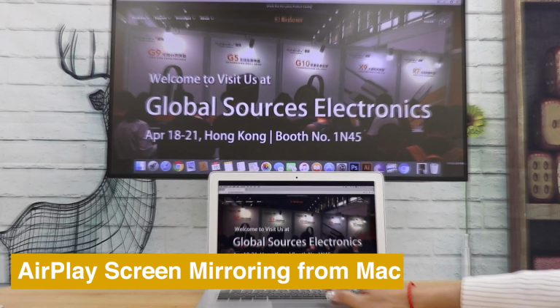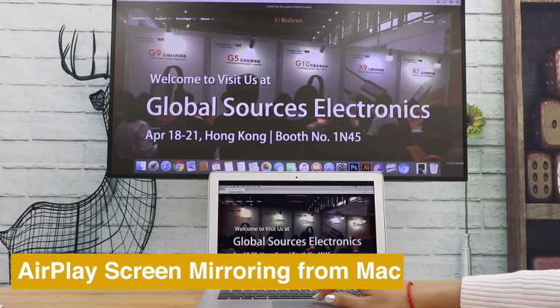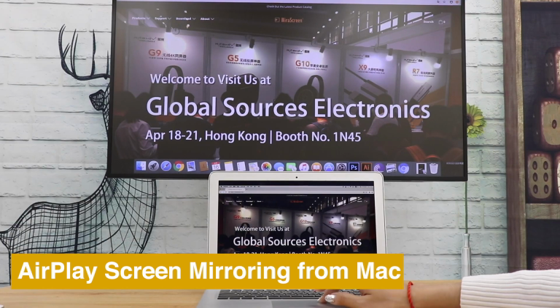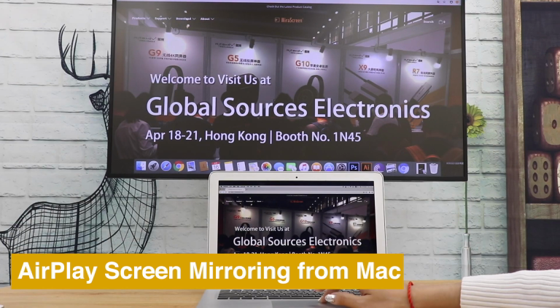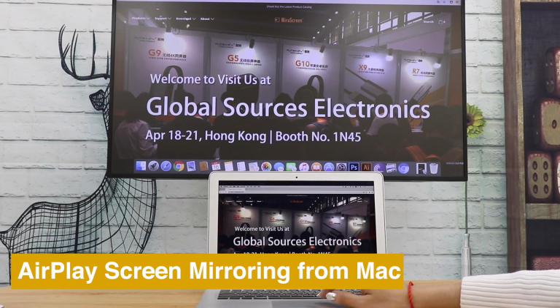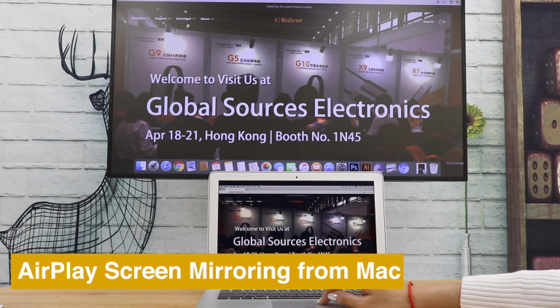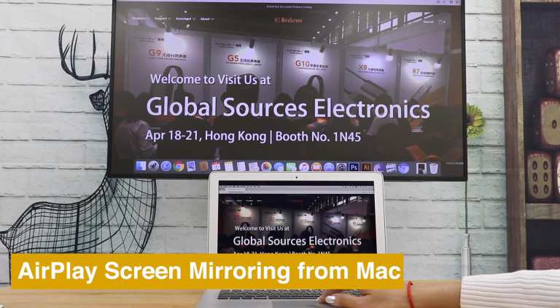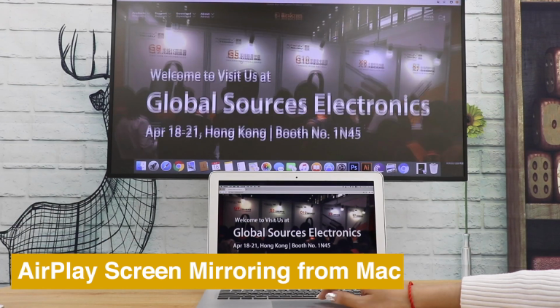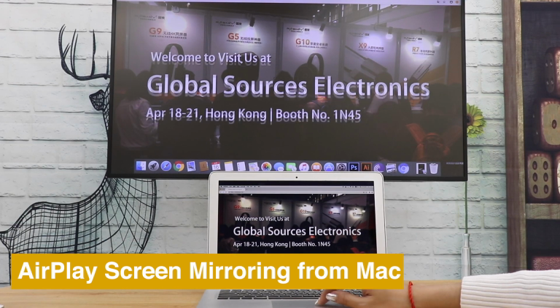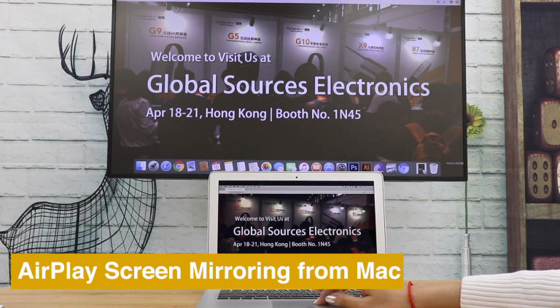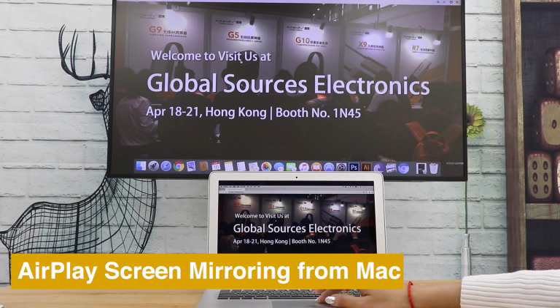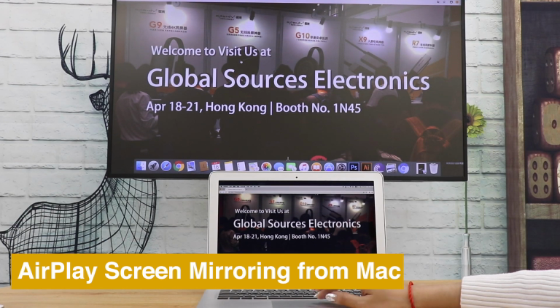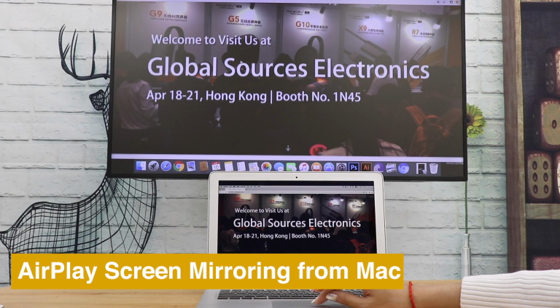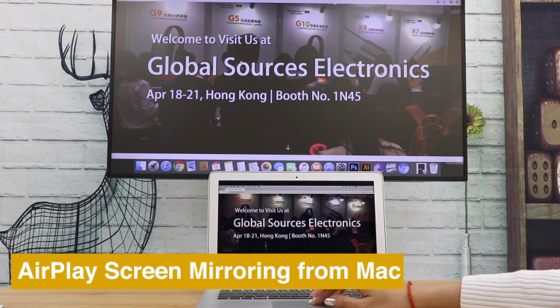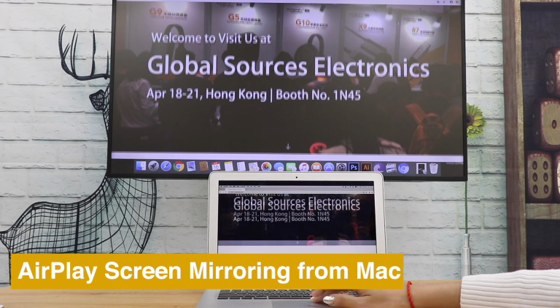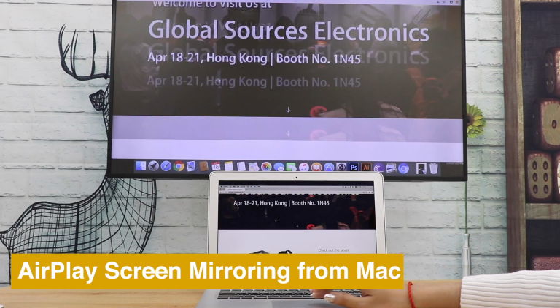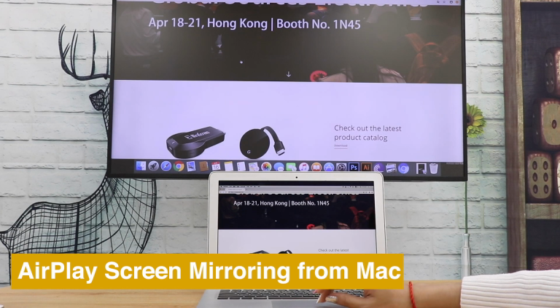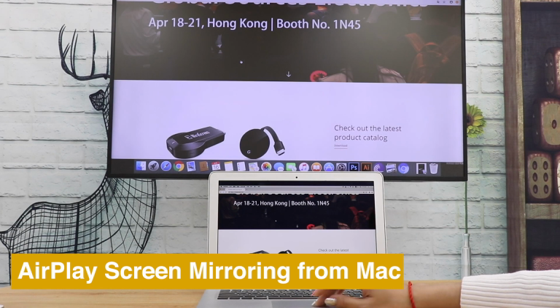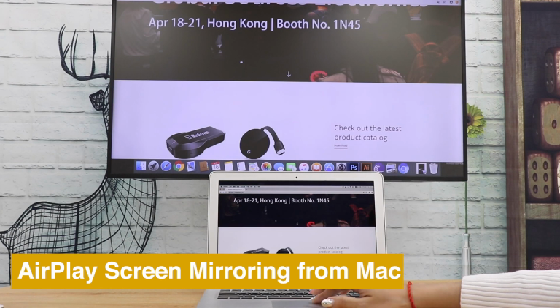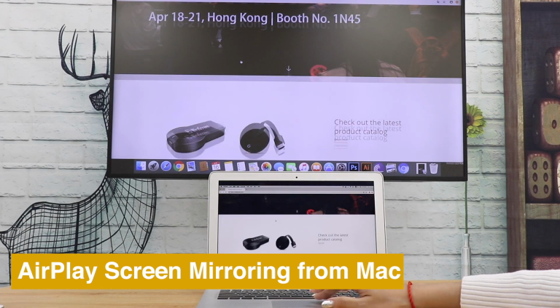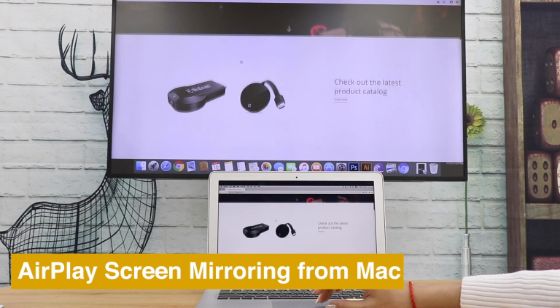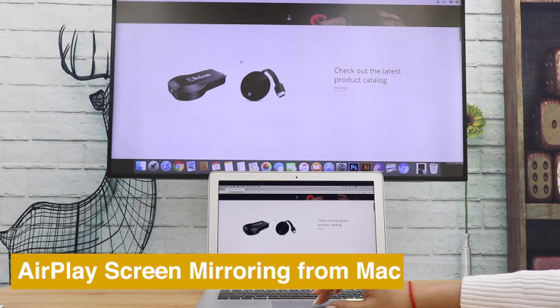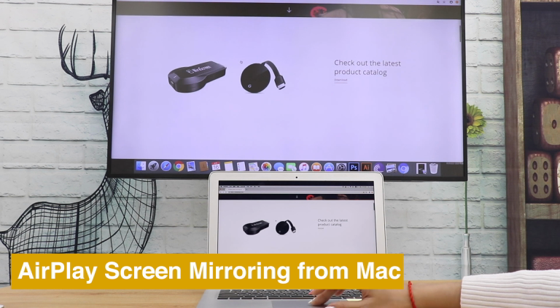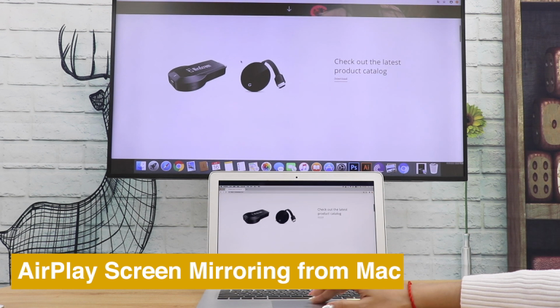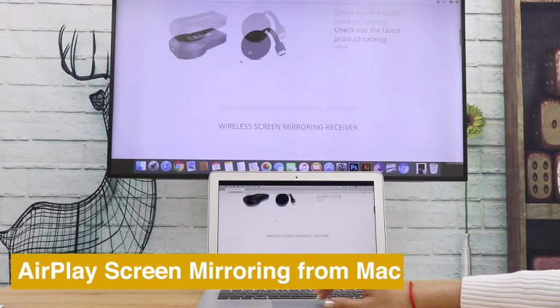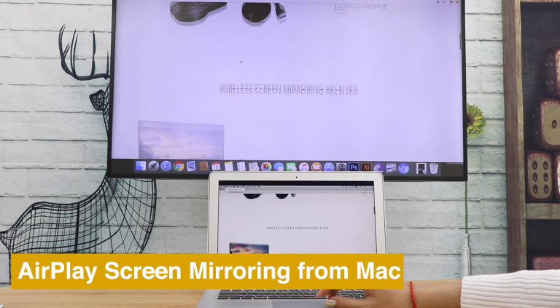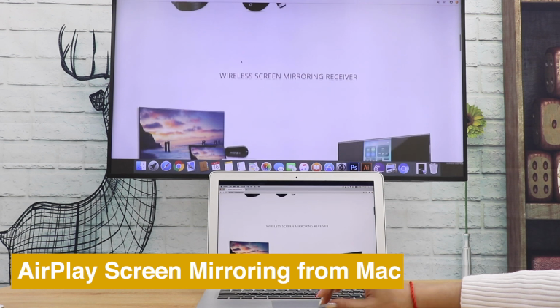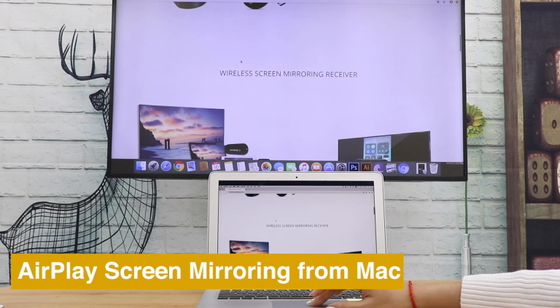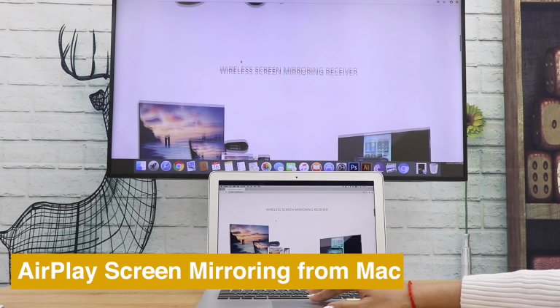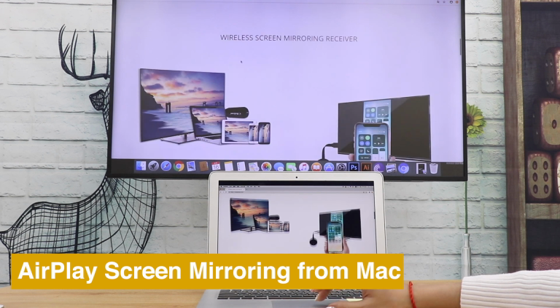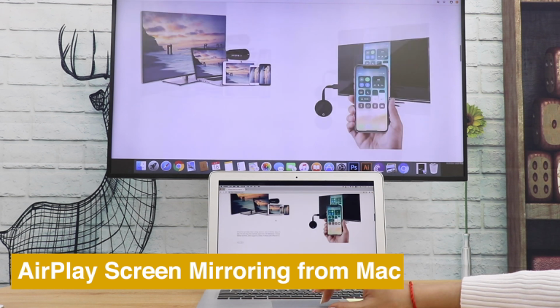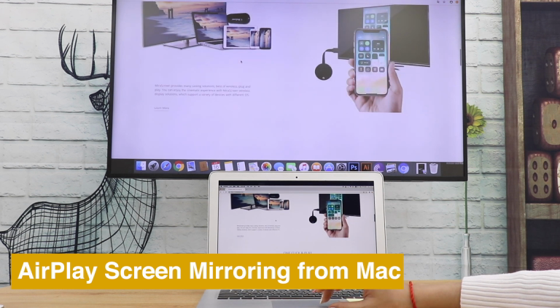If you like this video, please drop us a like and subscribe for more MirrorScreen tutorials.